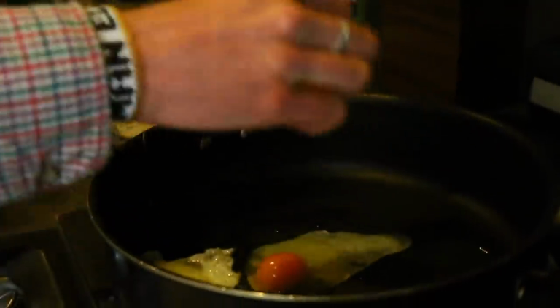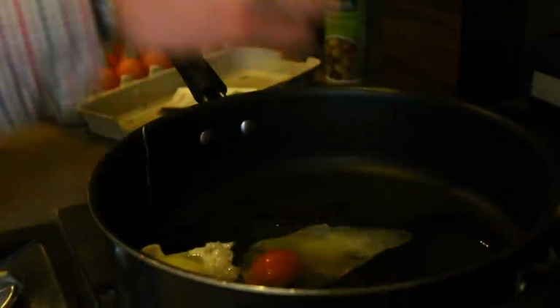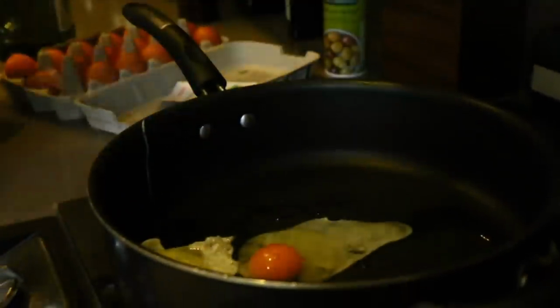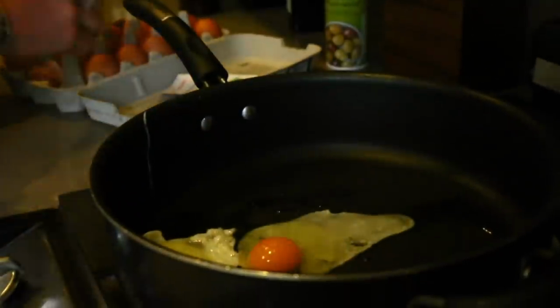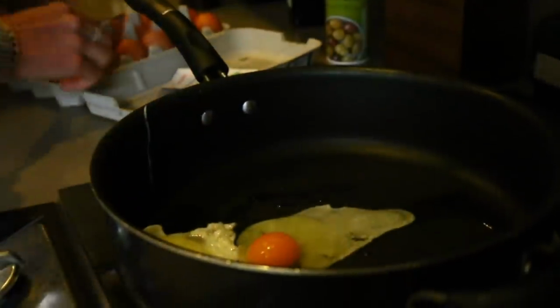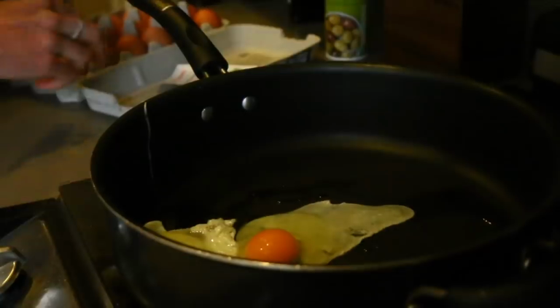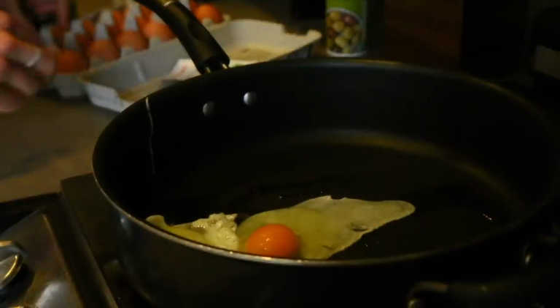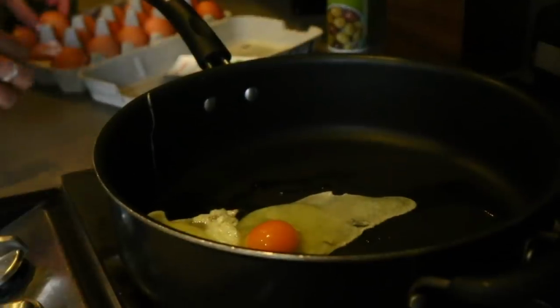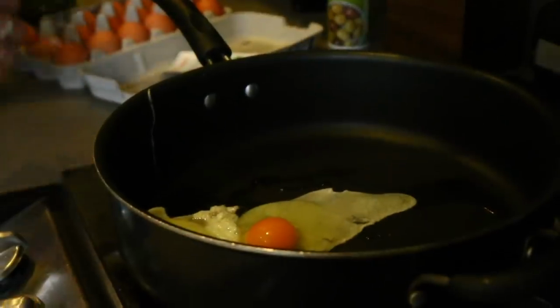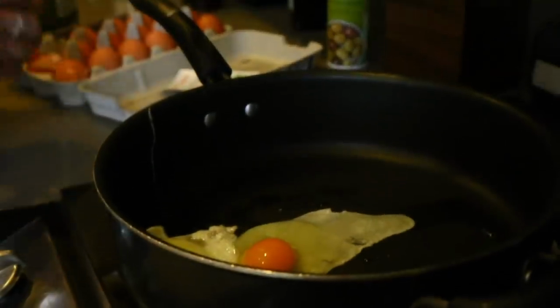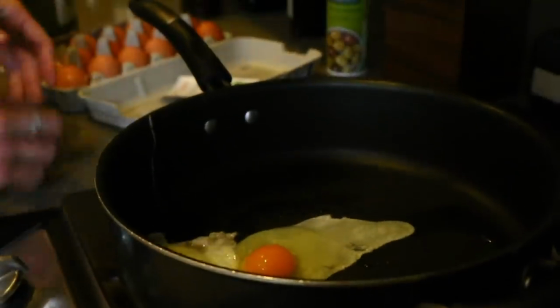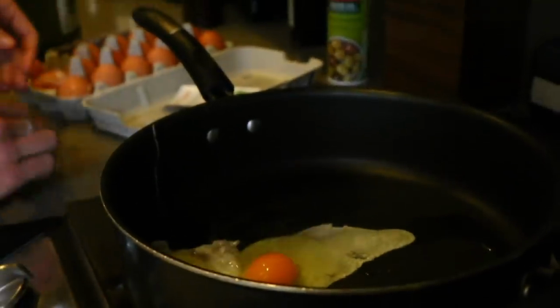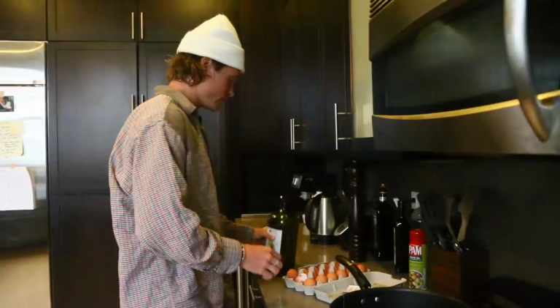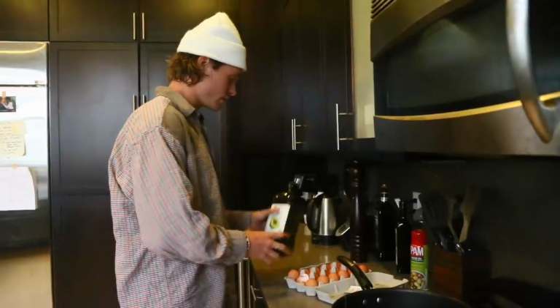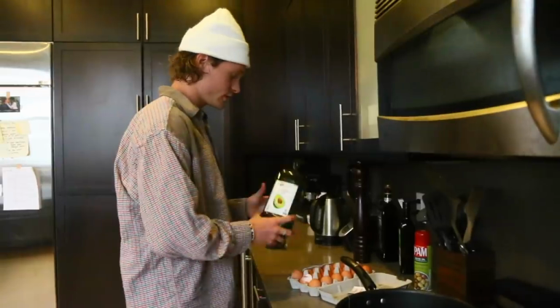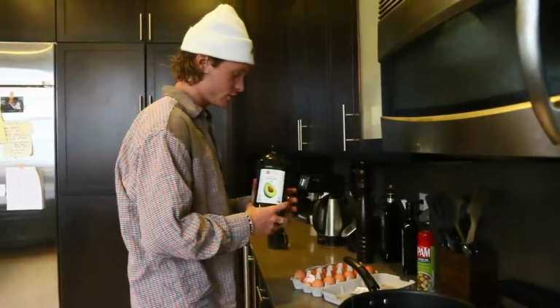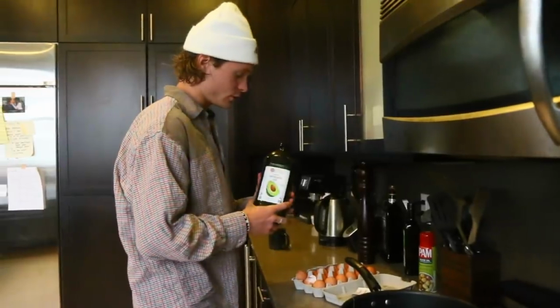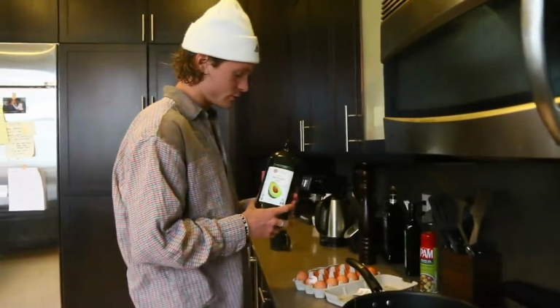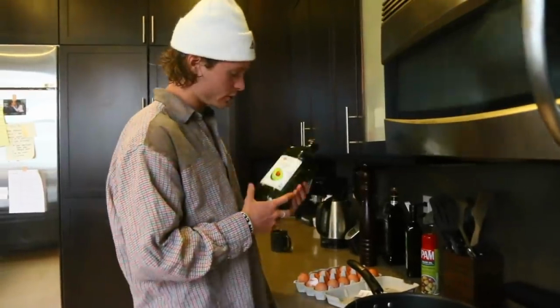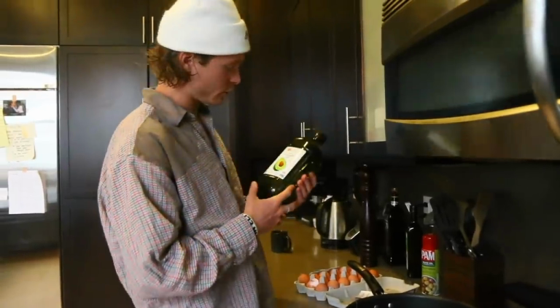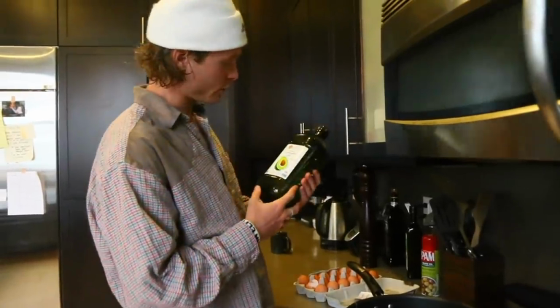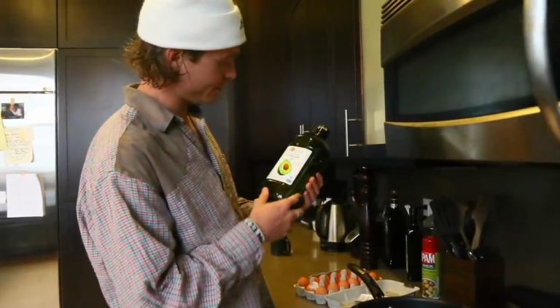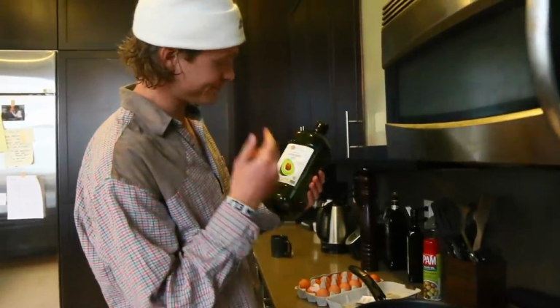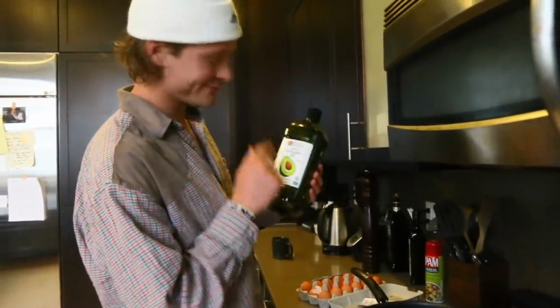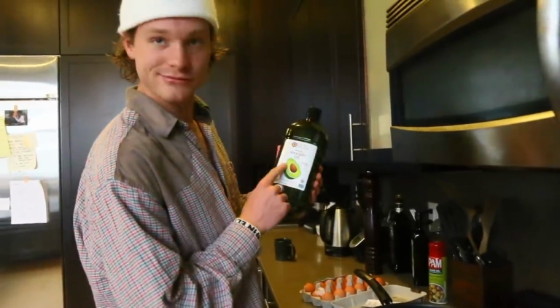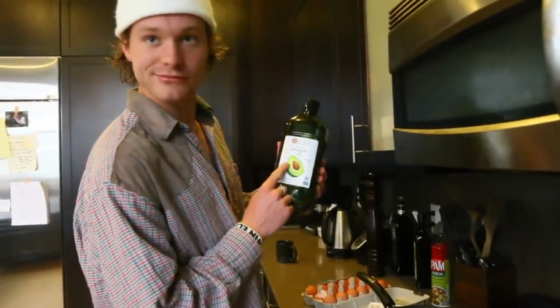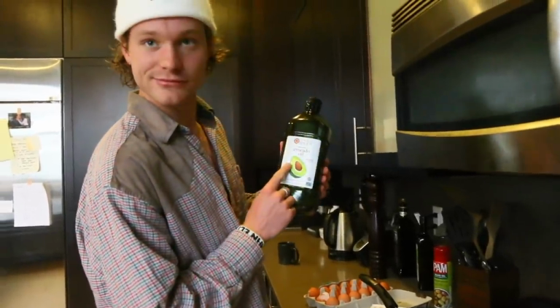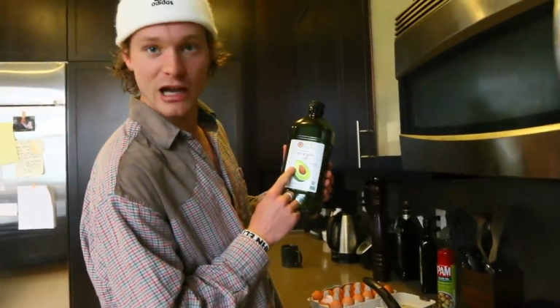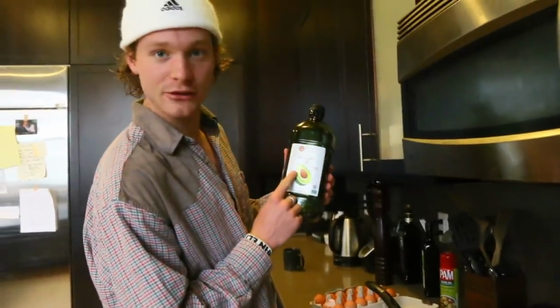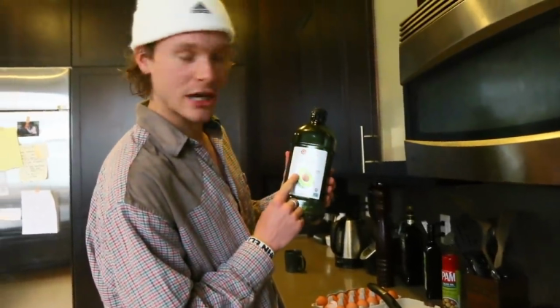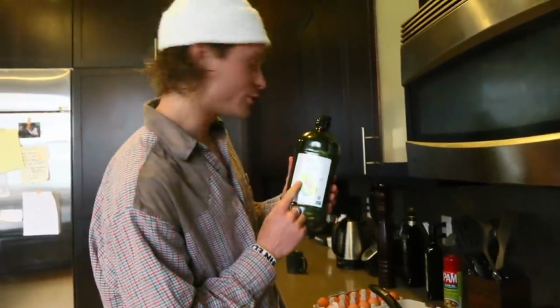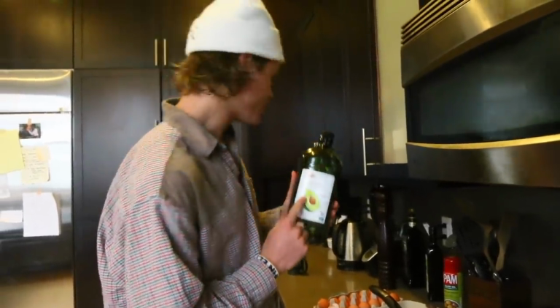My first cooking tip: you're going to cook with oil — avocado oil.